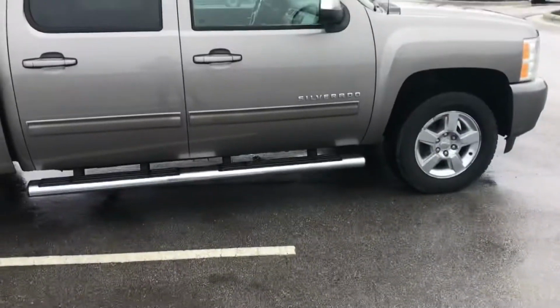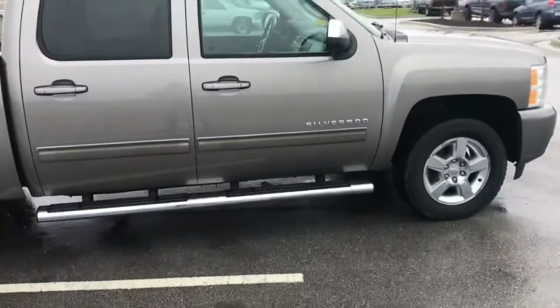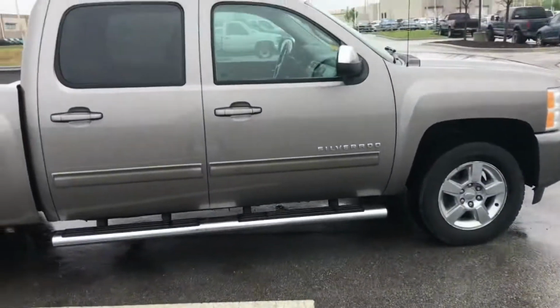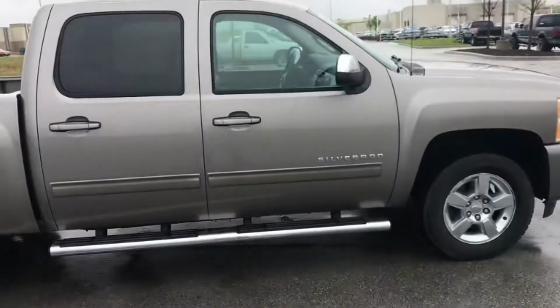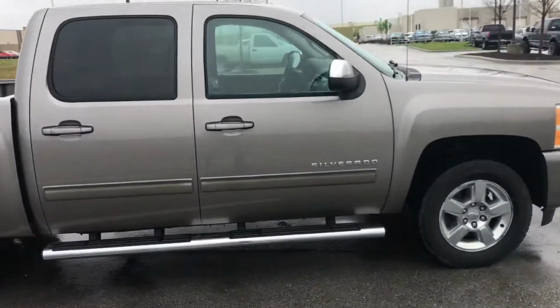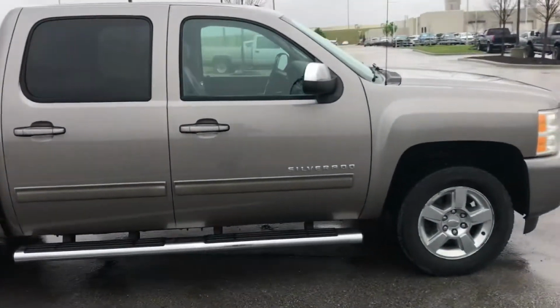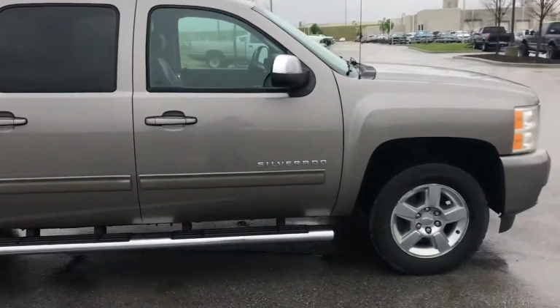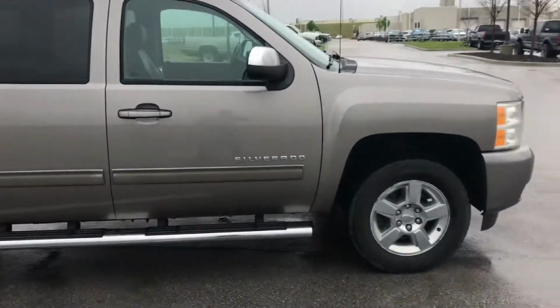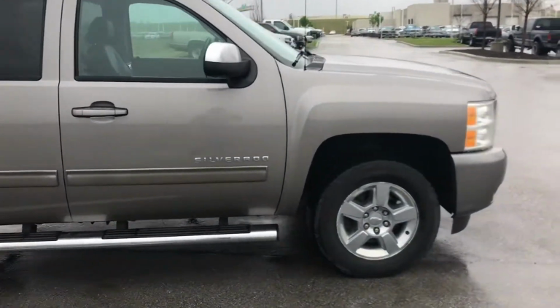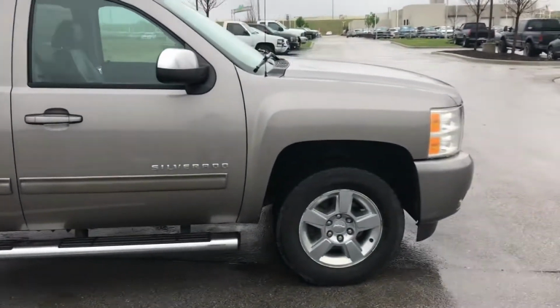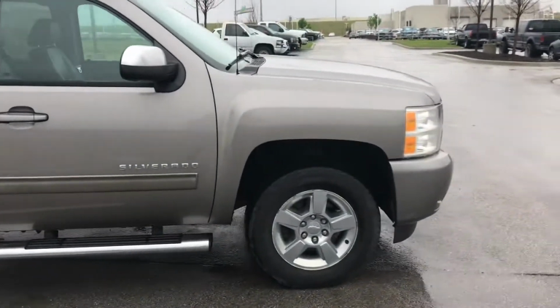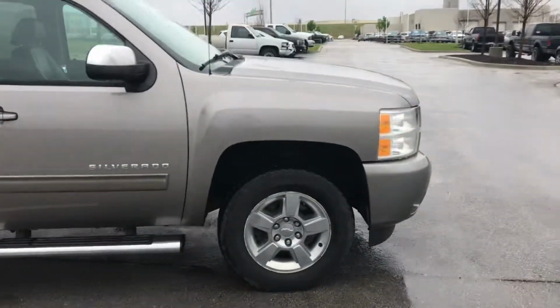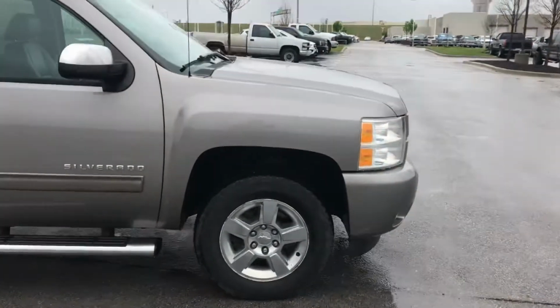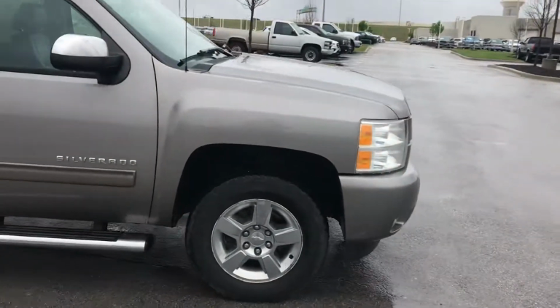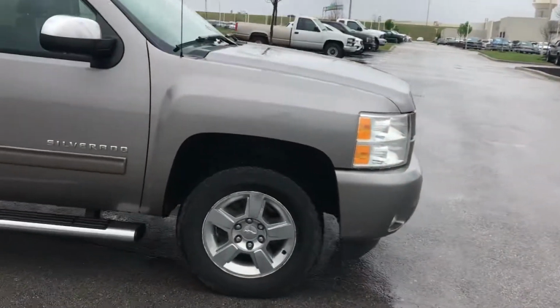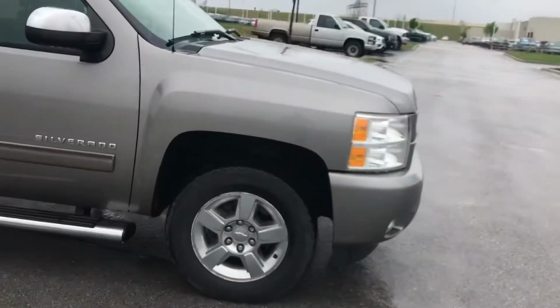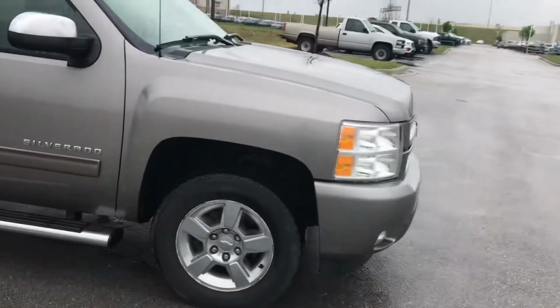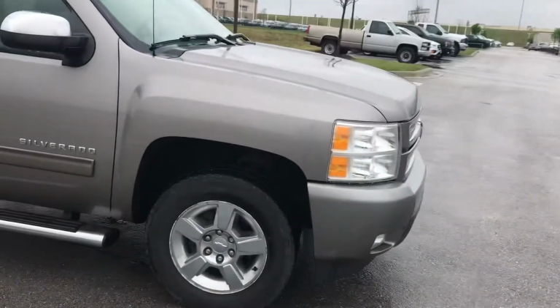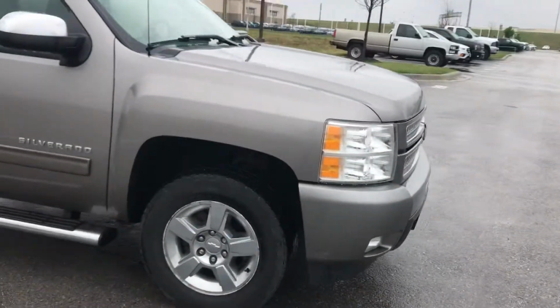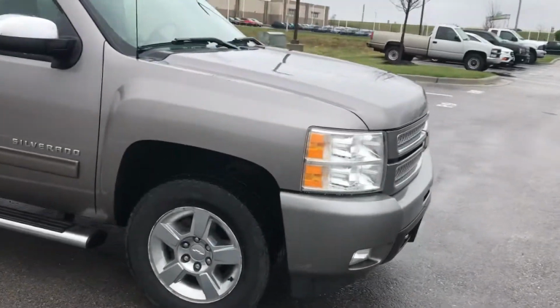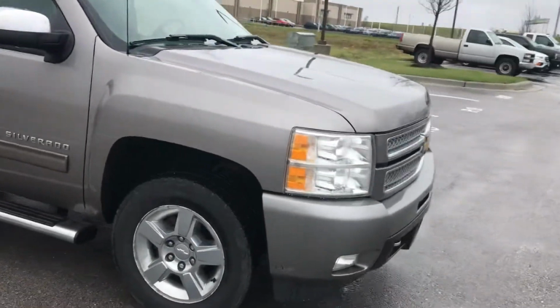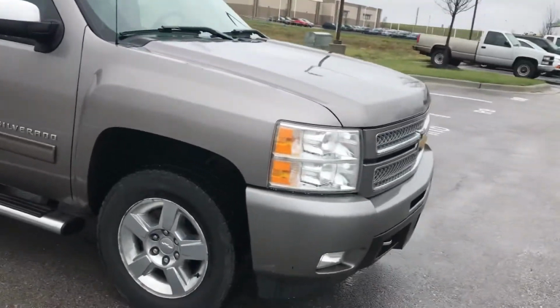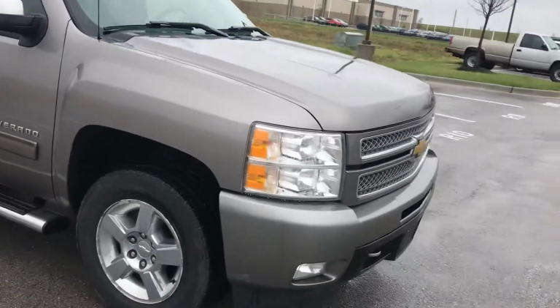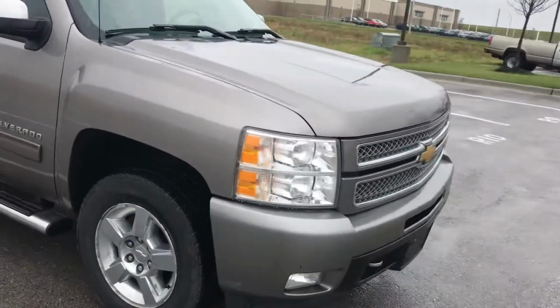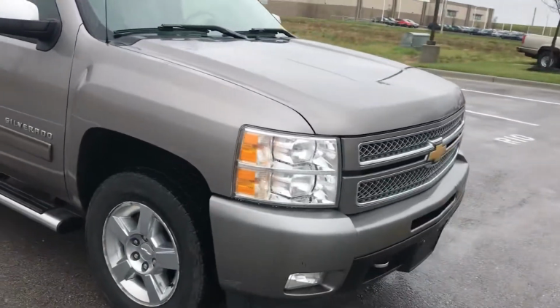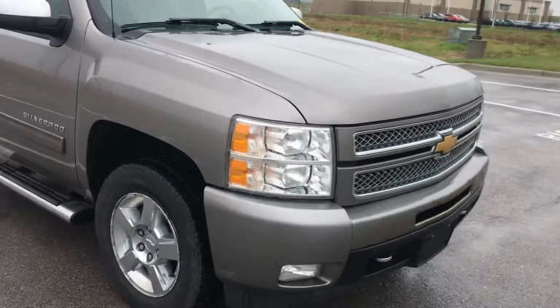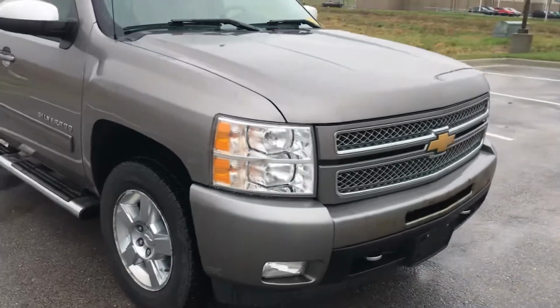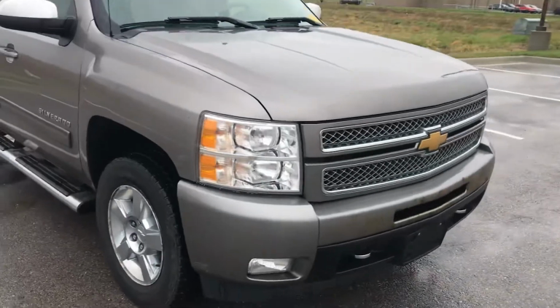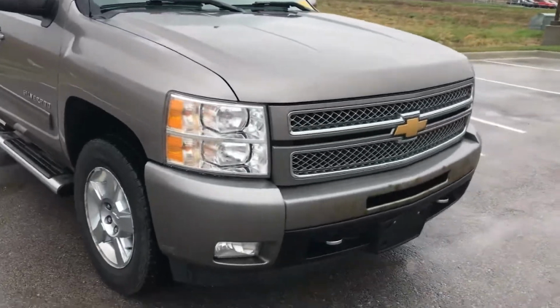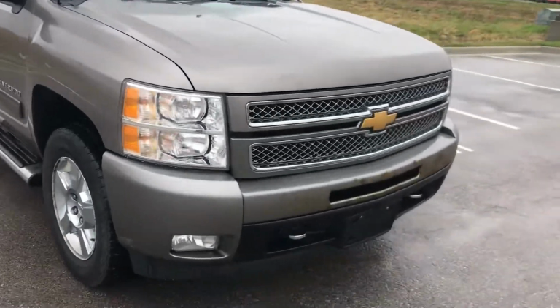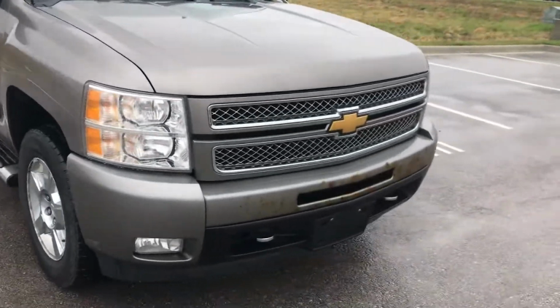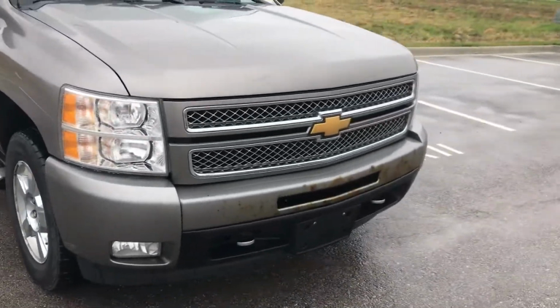What's going on Travis? Calling up here with Victory Chrysler Dodge Jeep and Ram. Here's that 2013 Silverado that you were asking about.